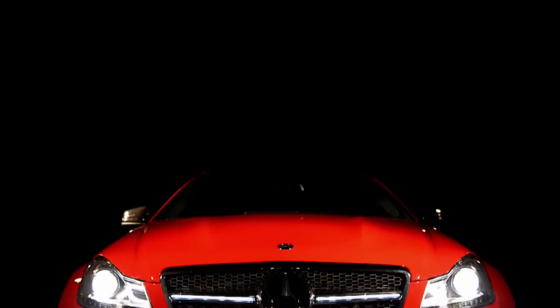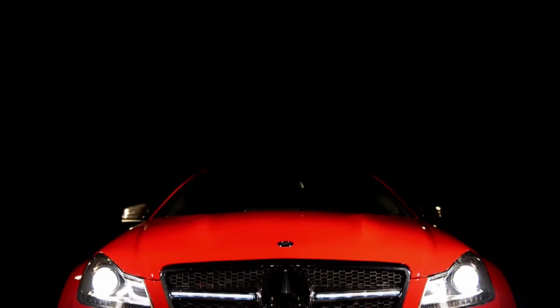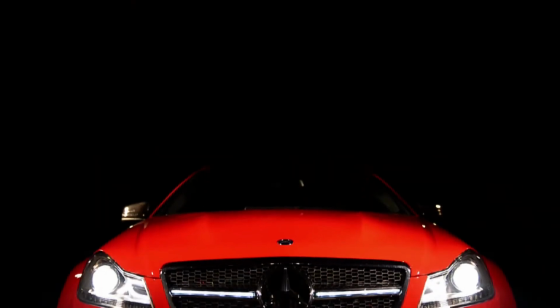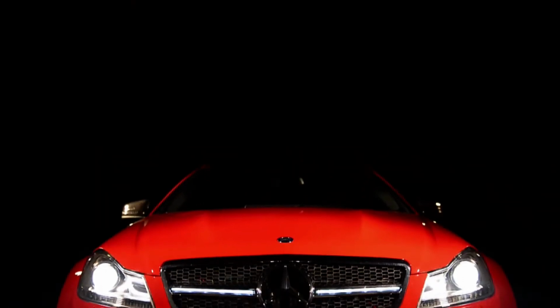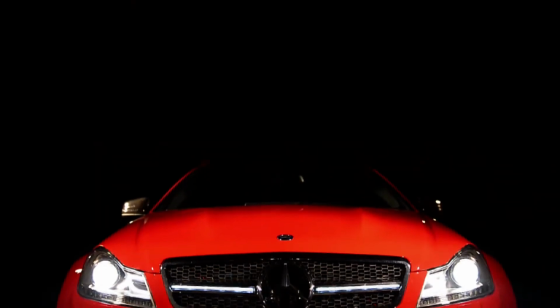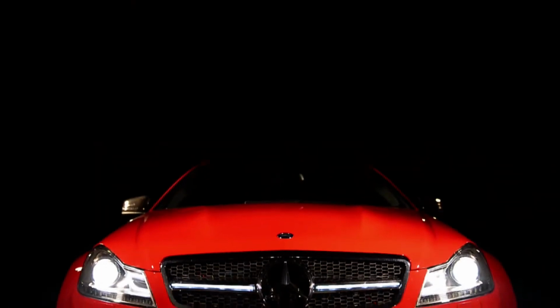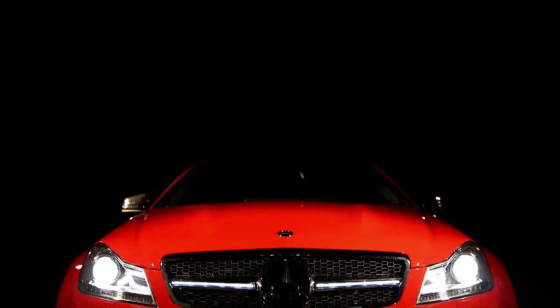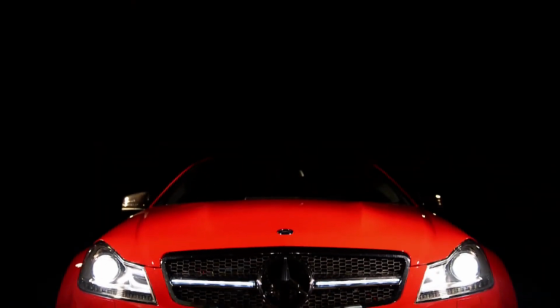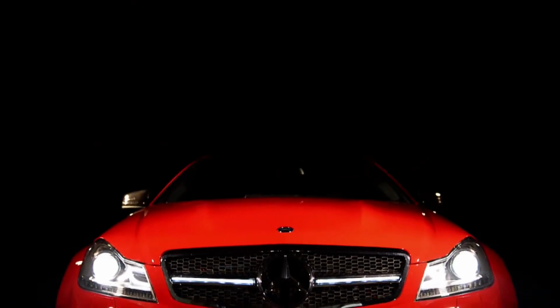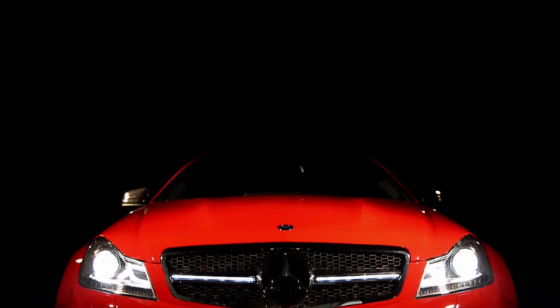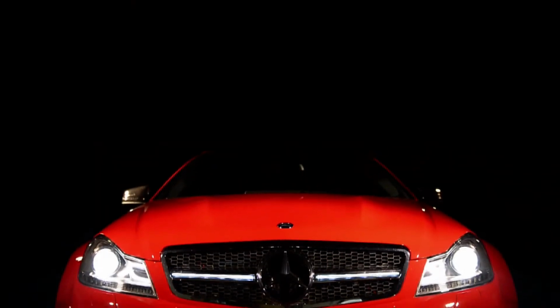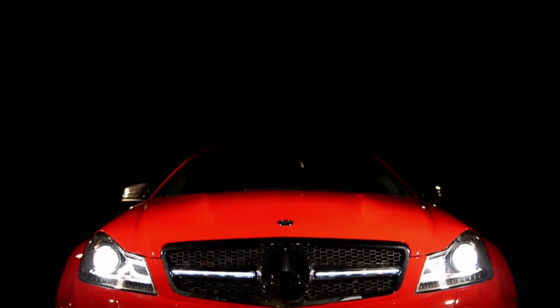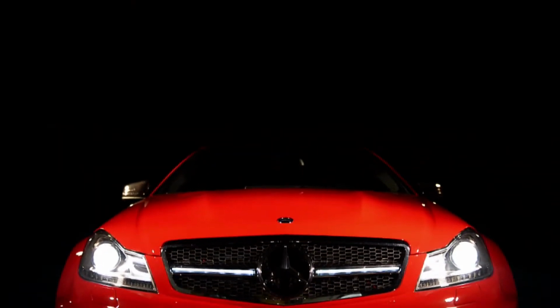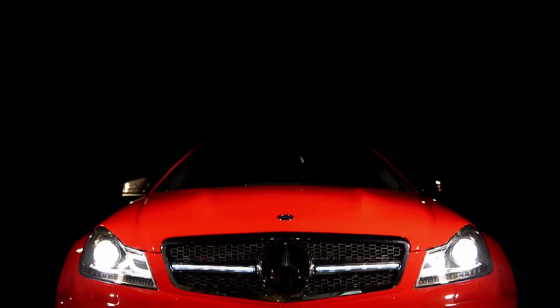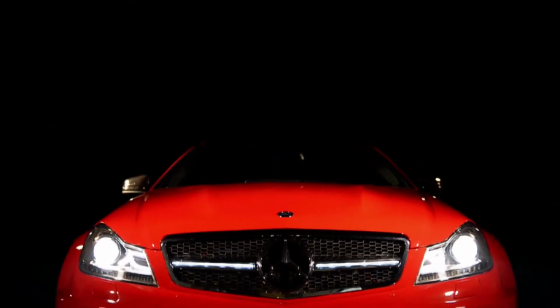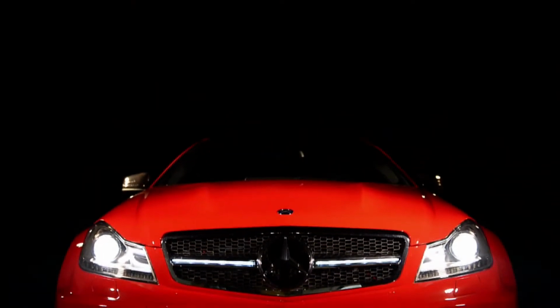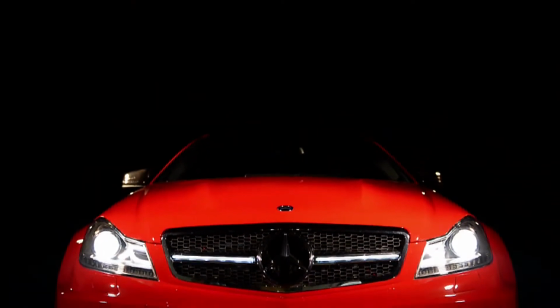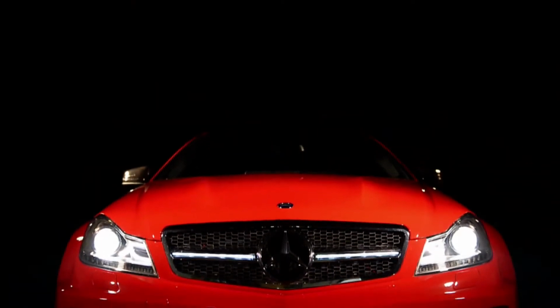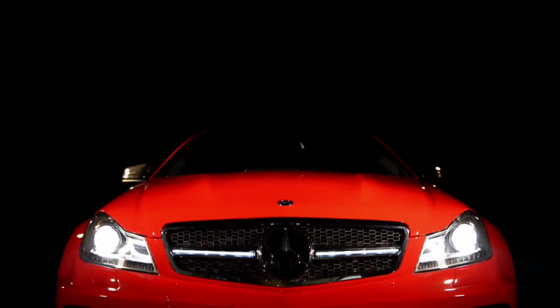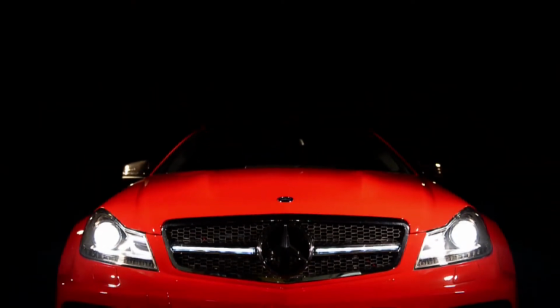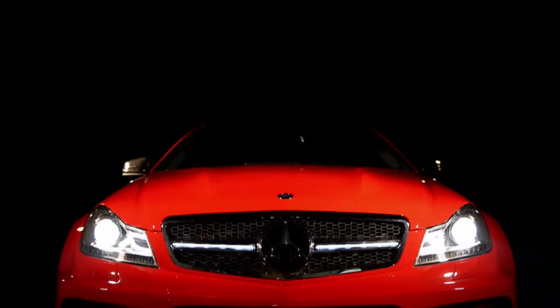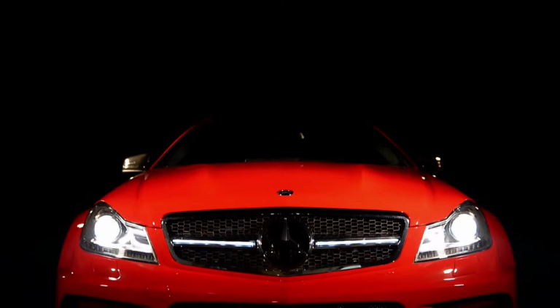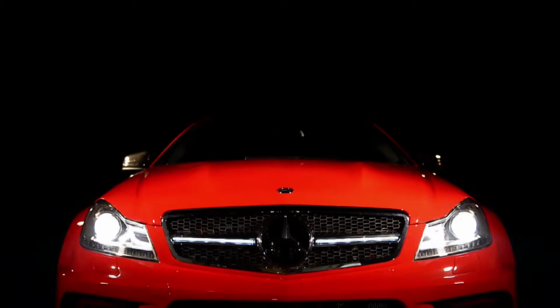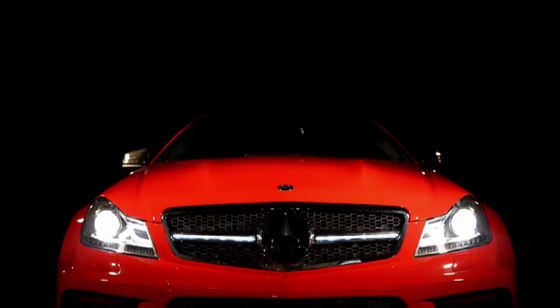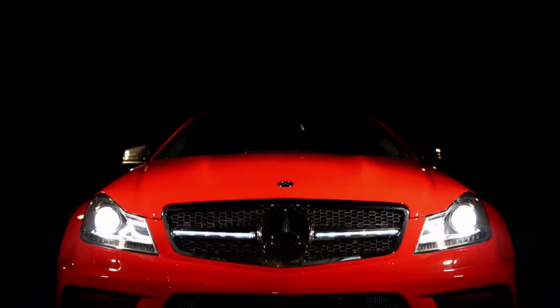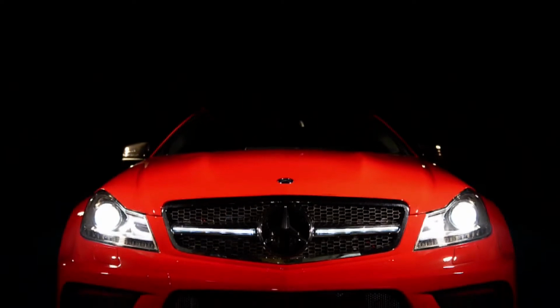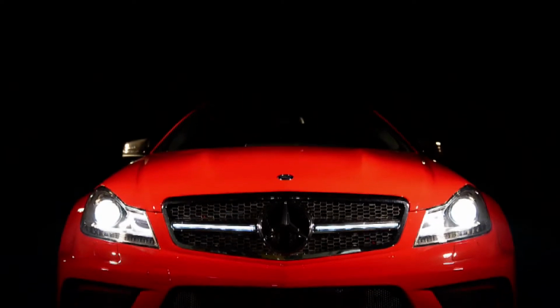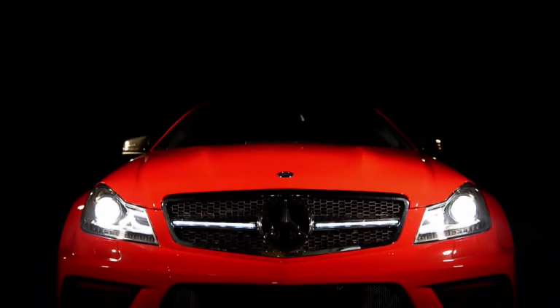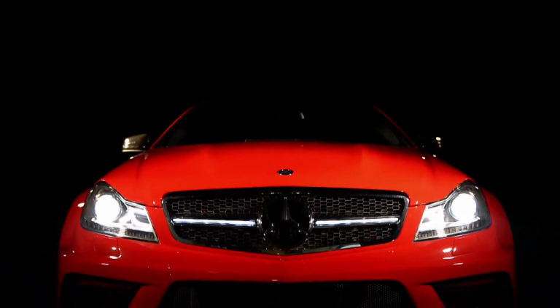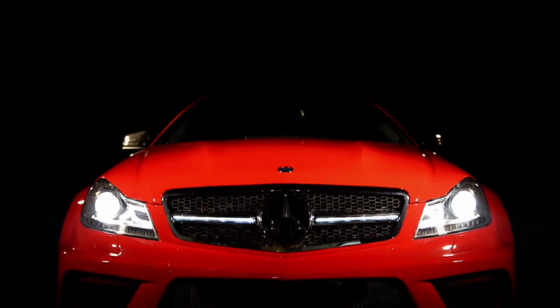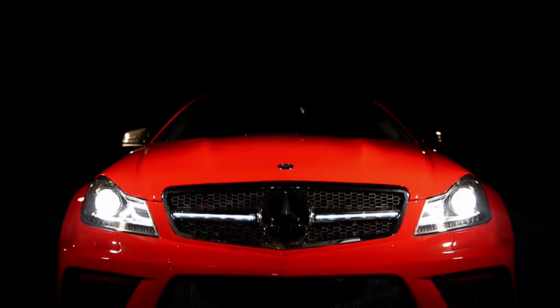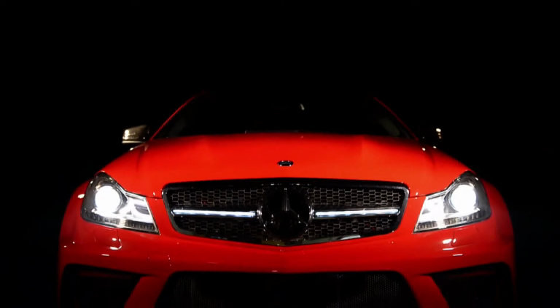Mercedes C63 redefined the standards for fine sports coupes with Coplus' enhancement parts.